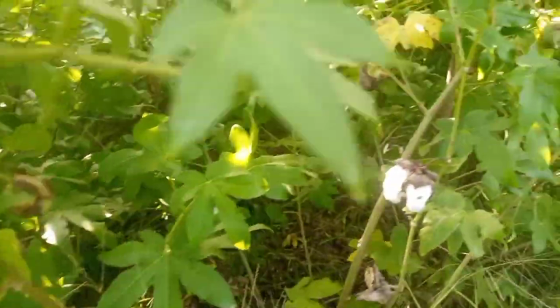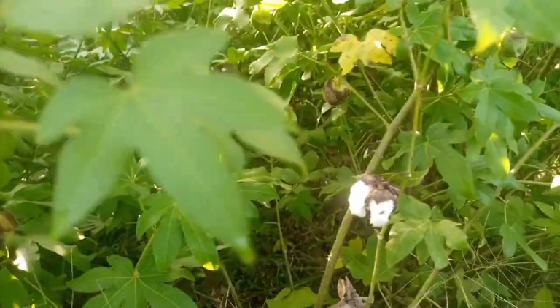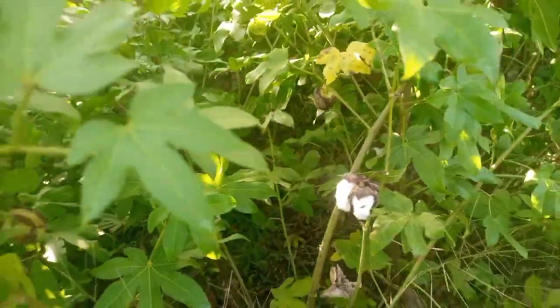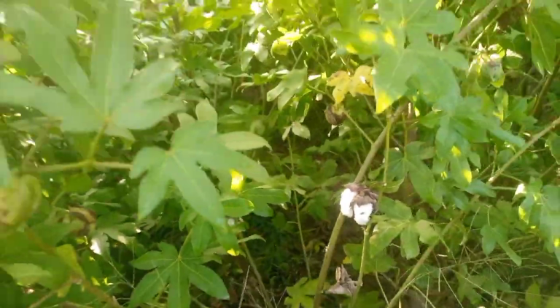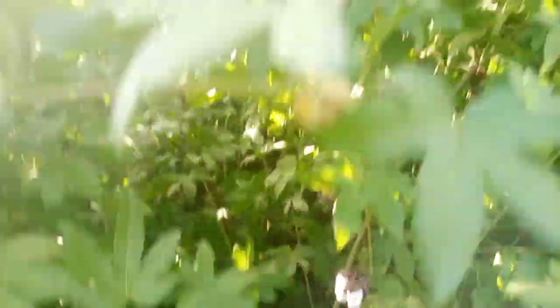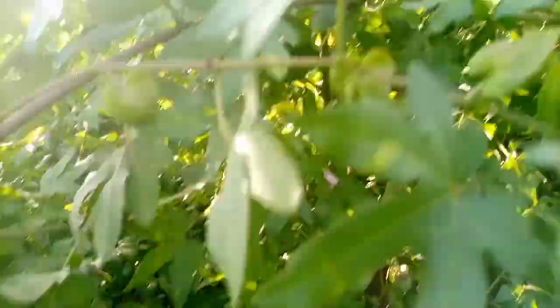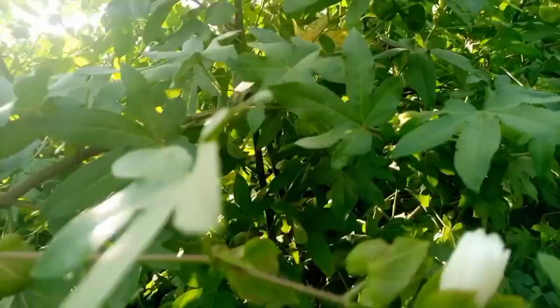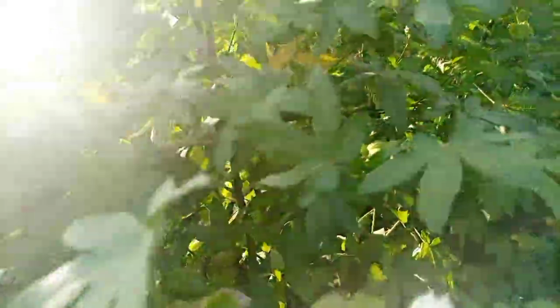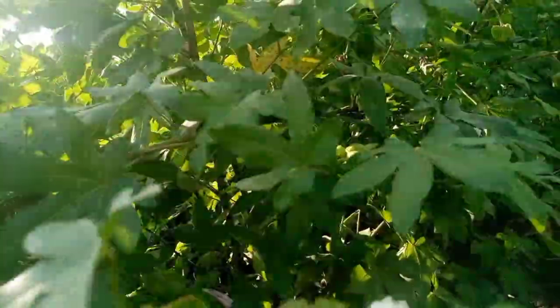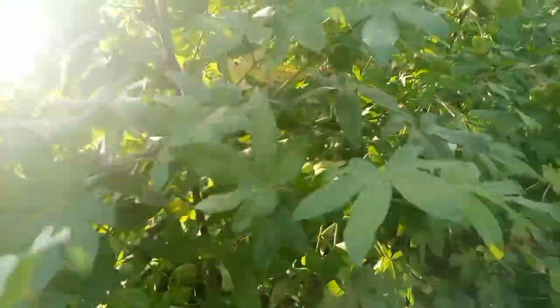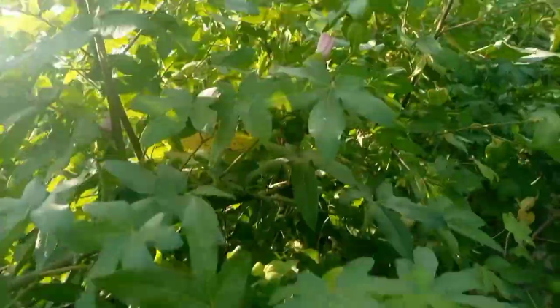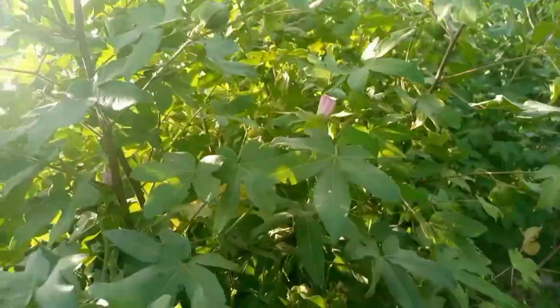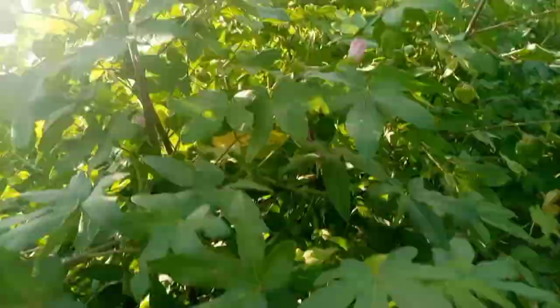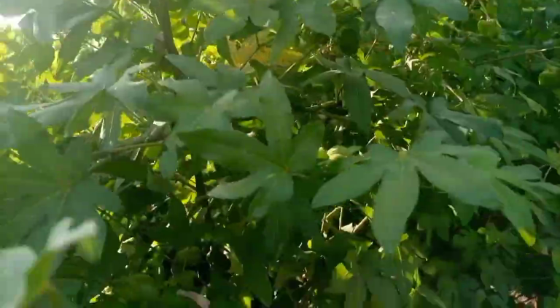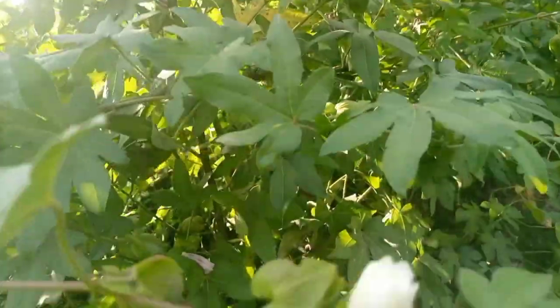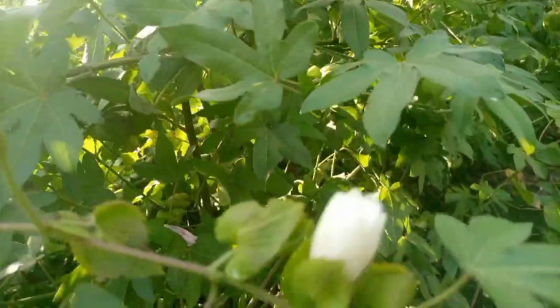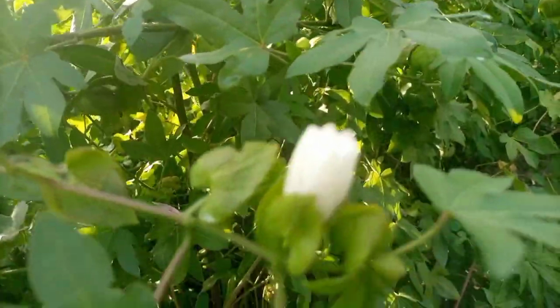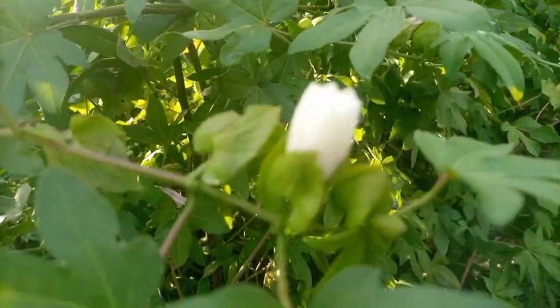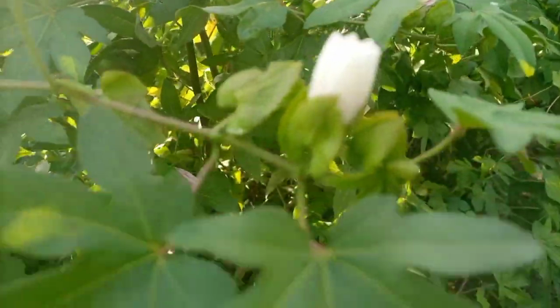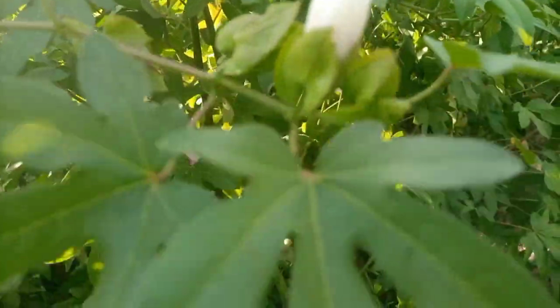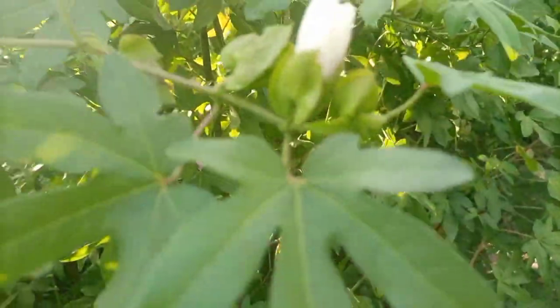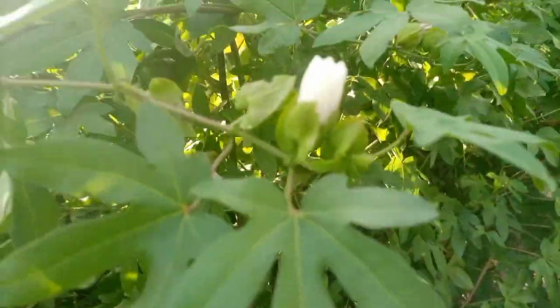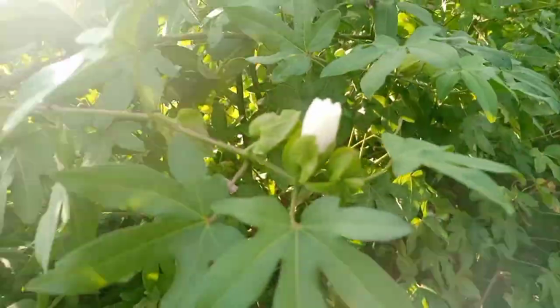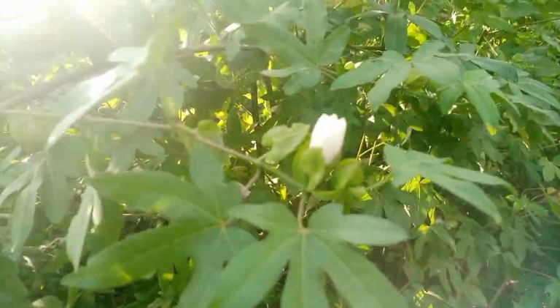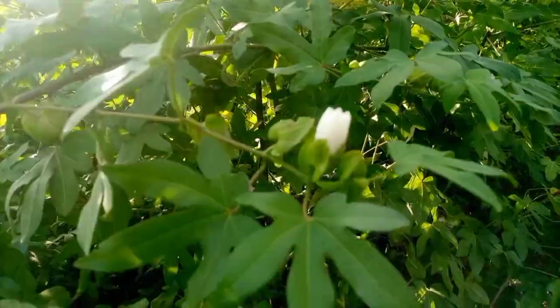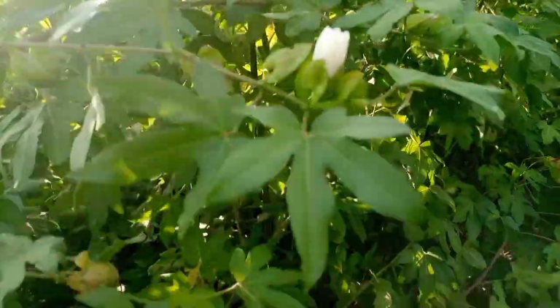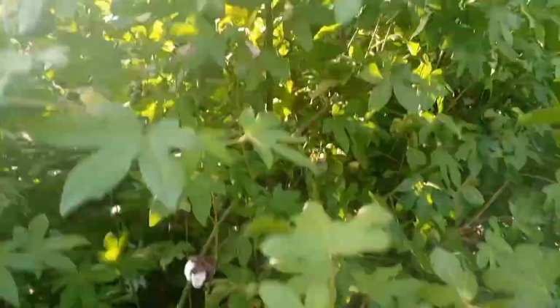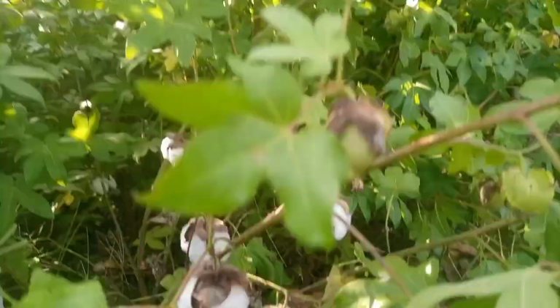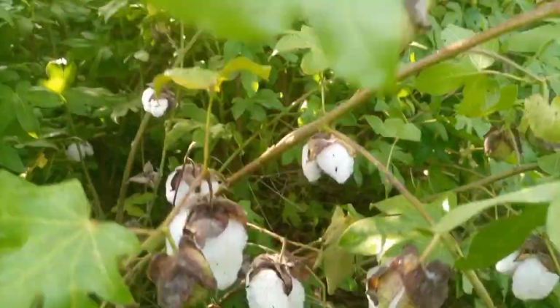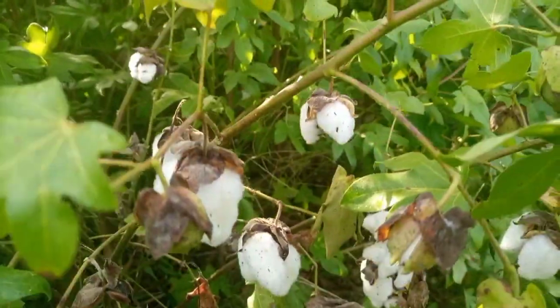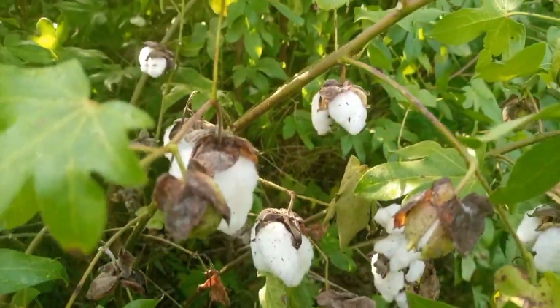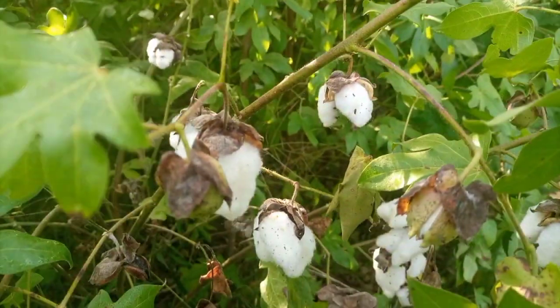That's right, my dear. Today I'm going to show you the details of the cotton.